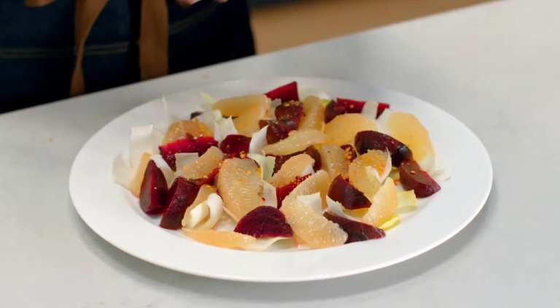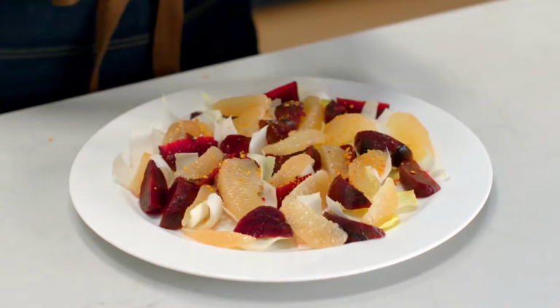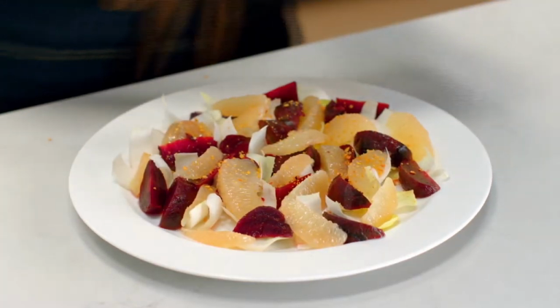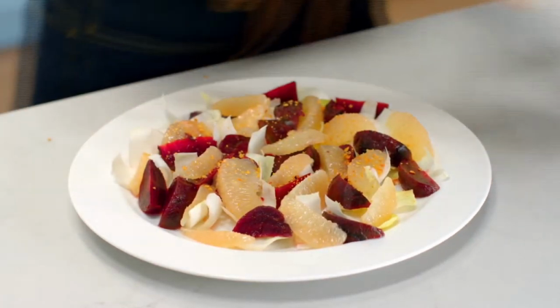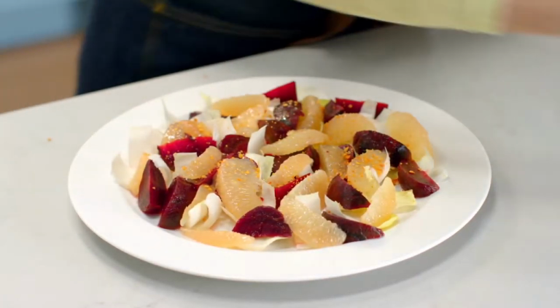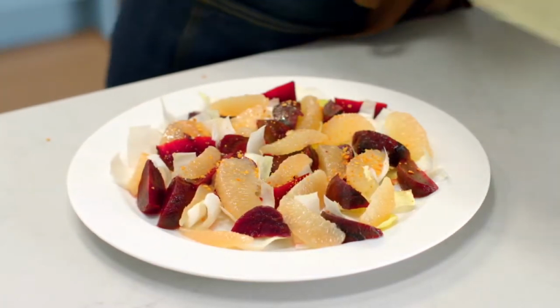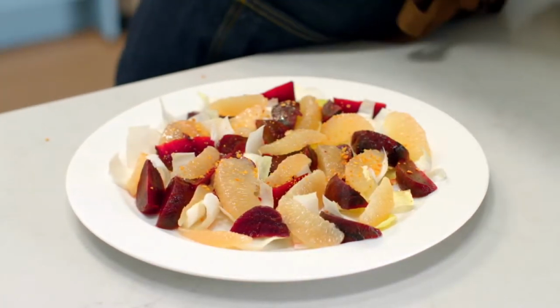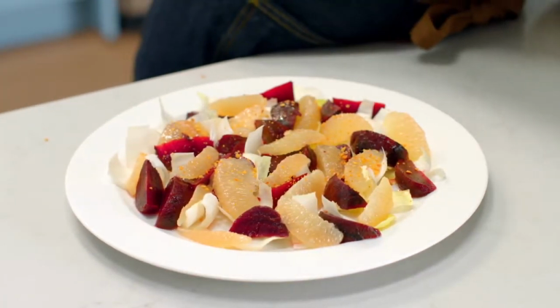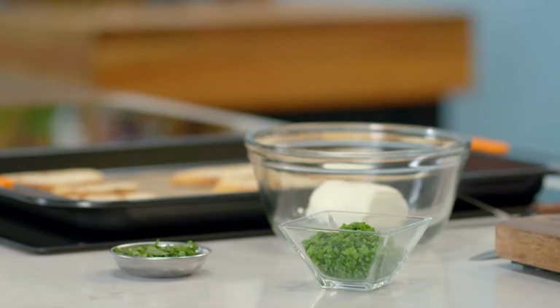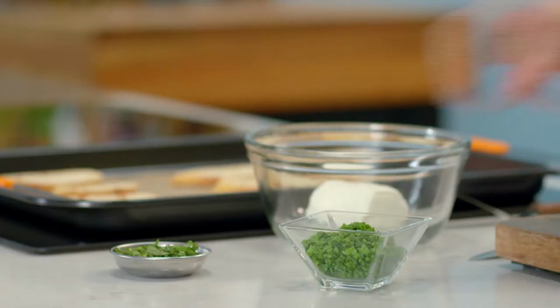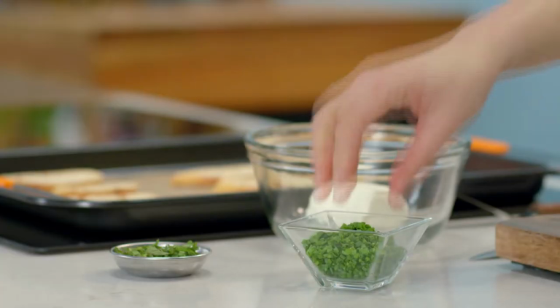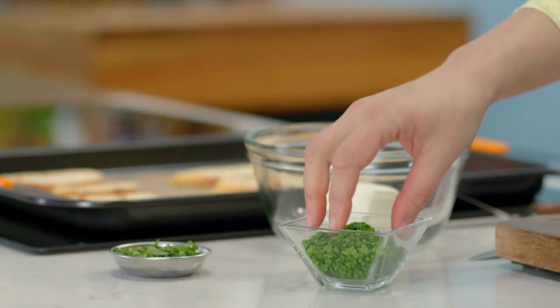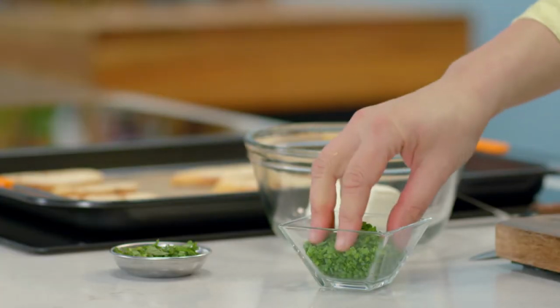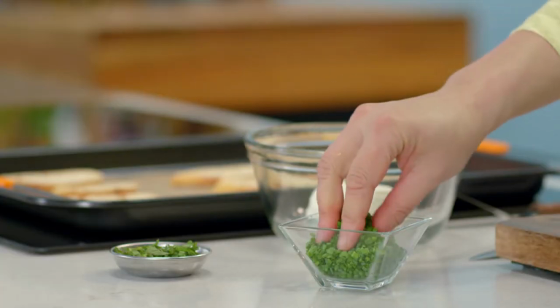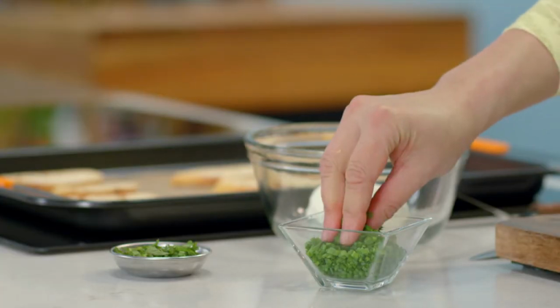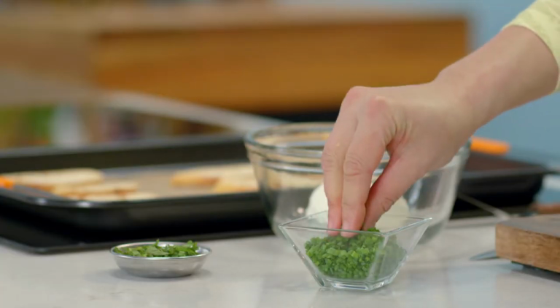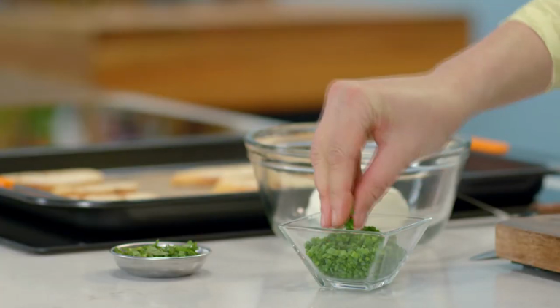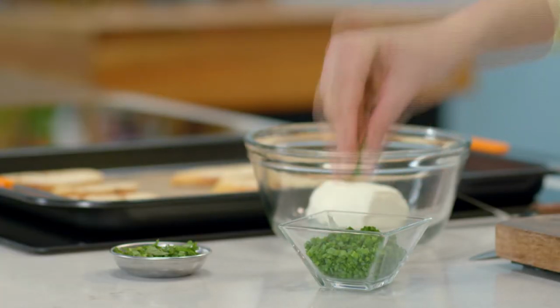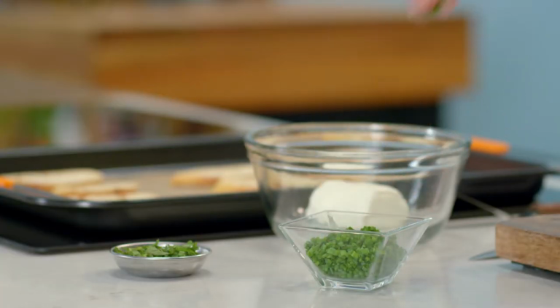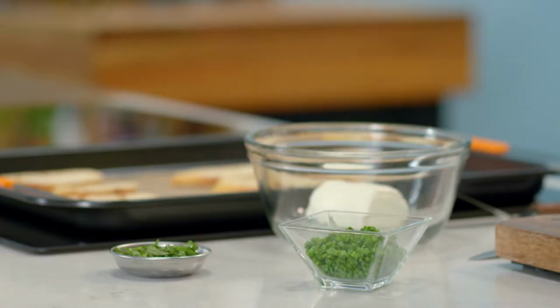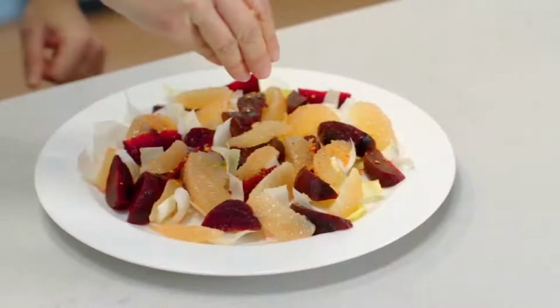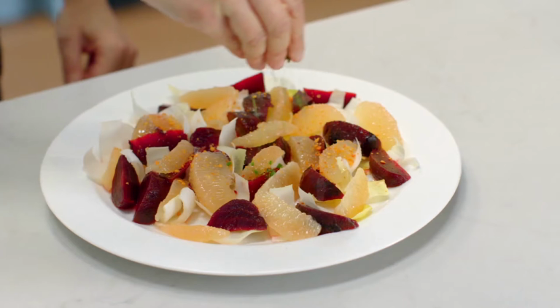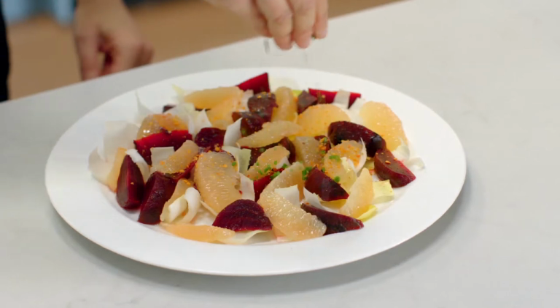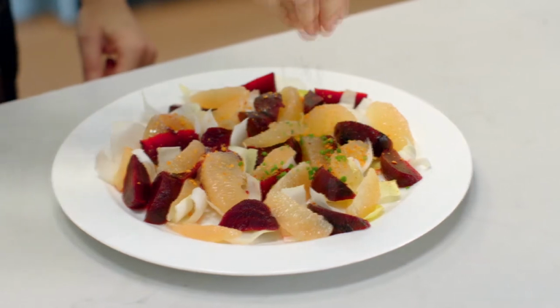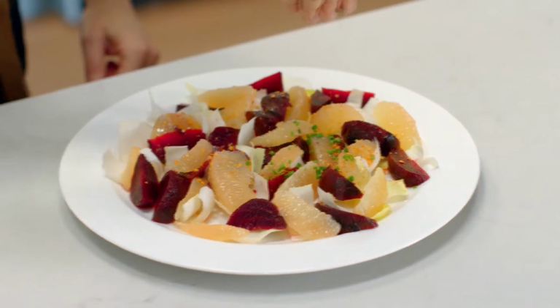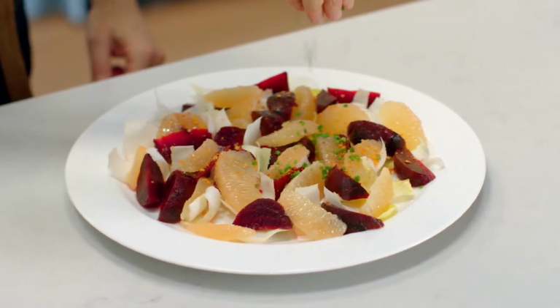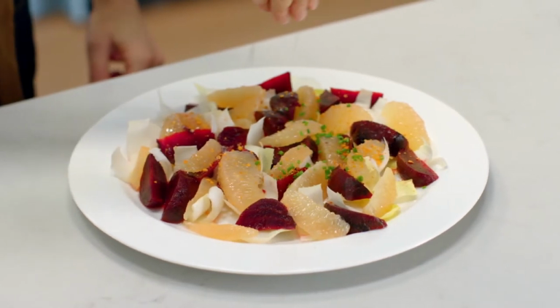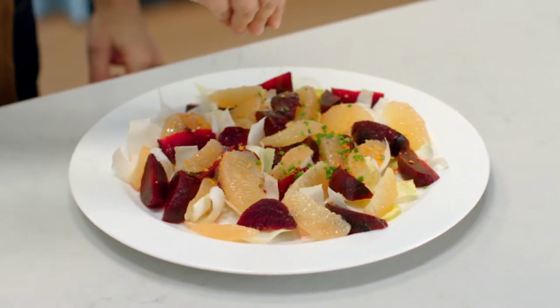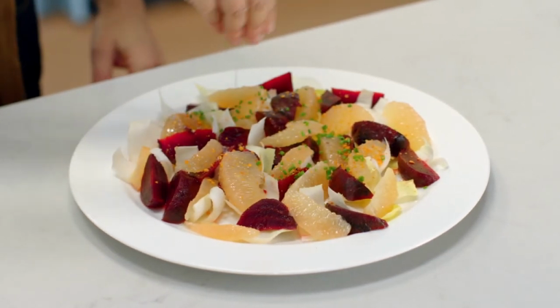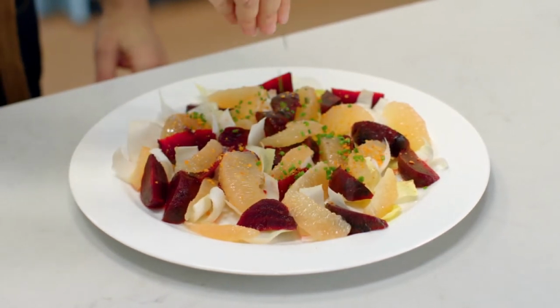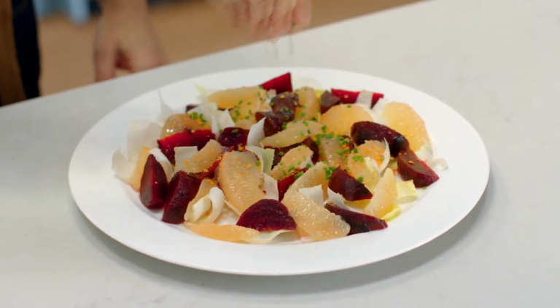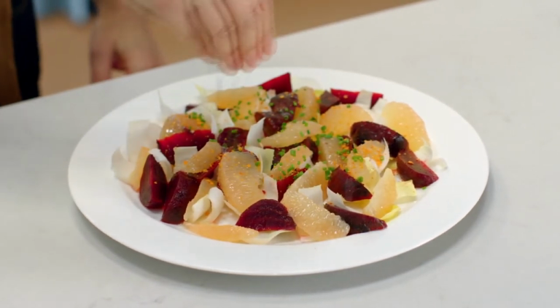Finishing touch, that last bit of color — a sprinkling of fresh chives.